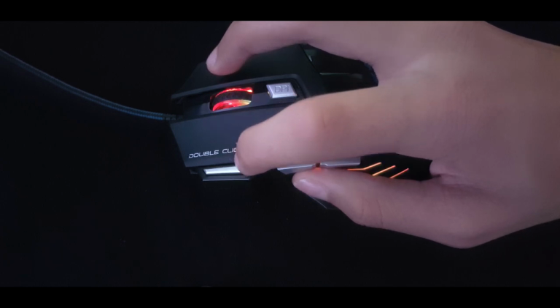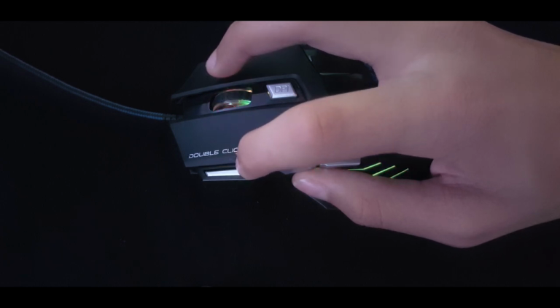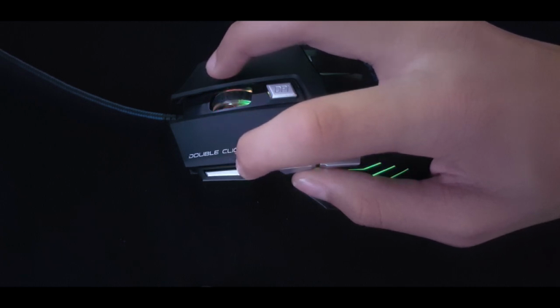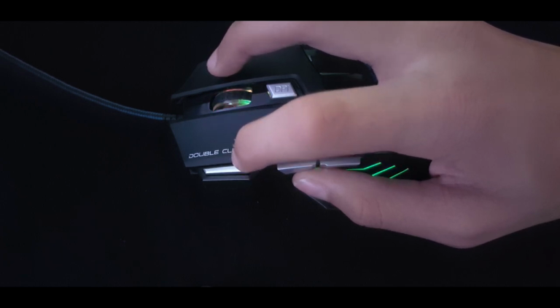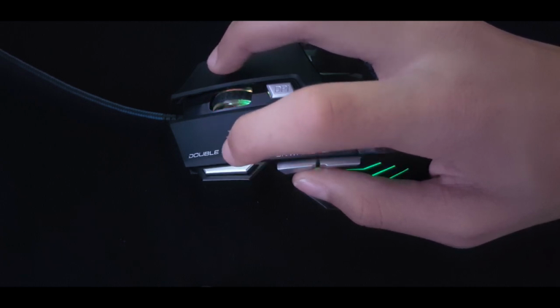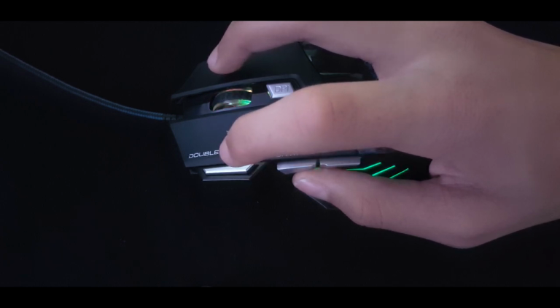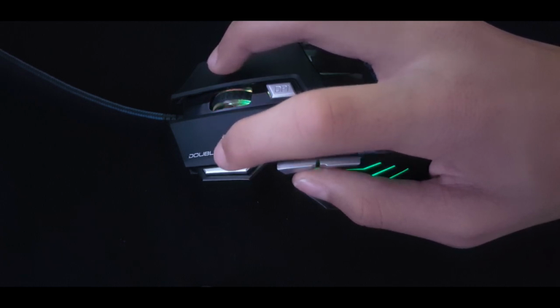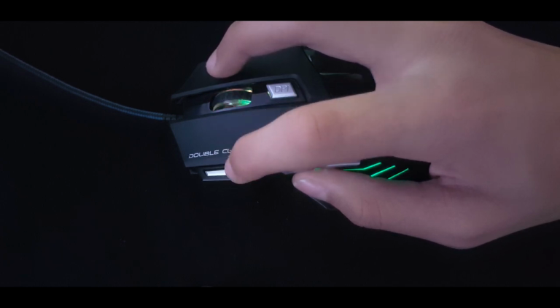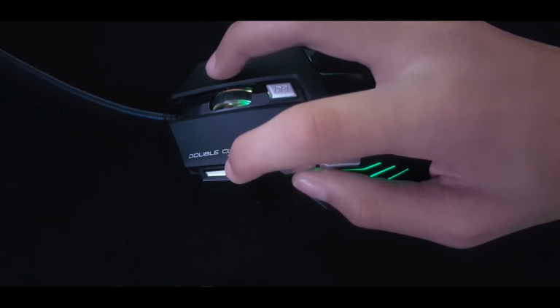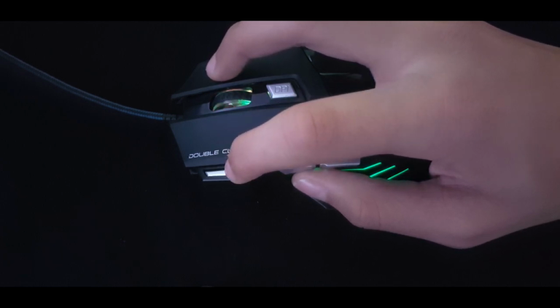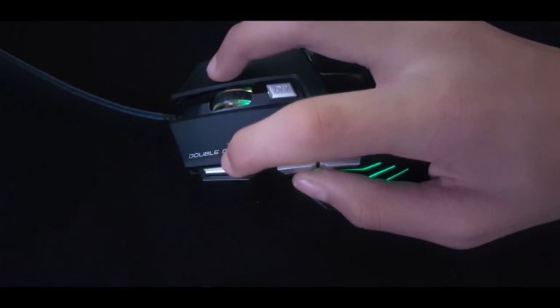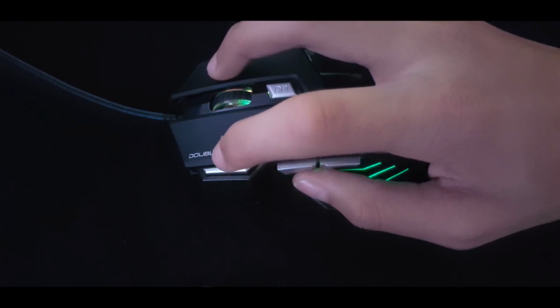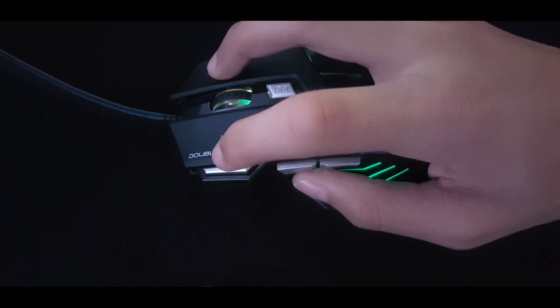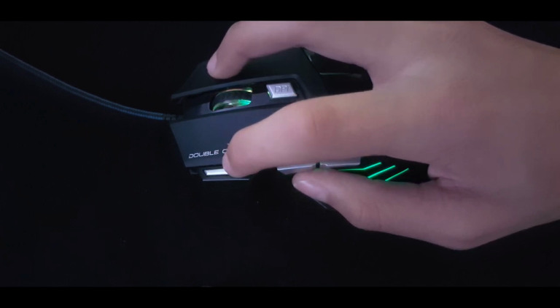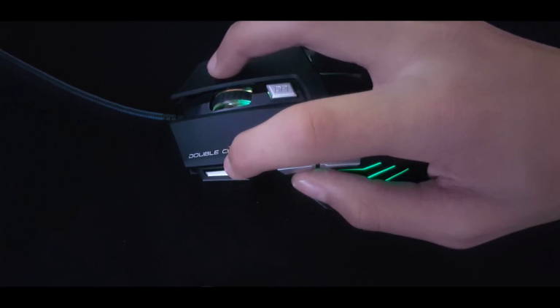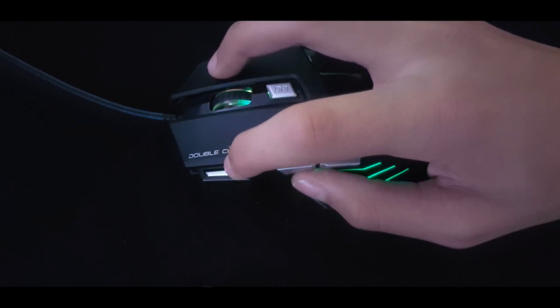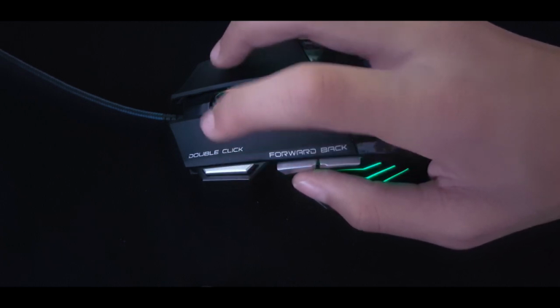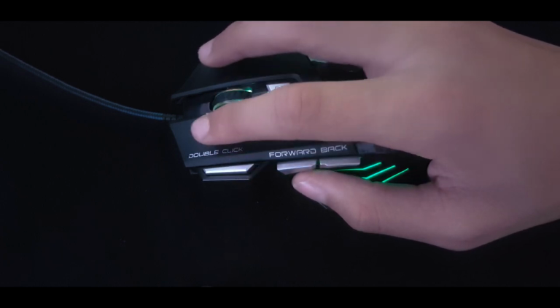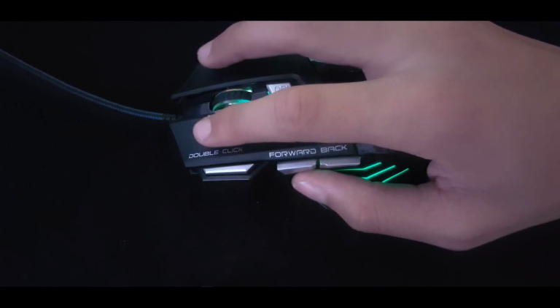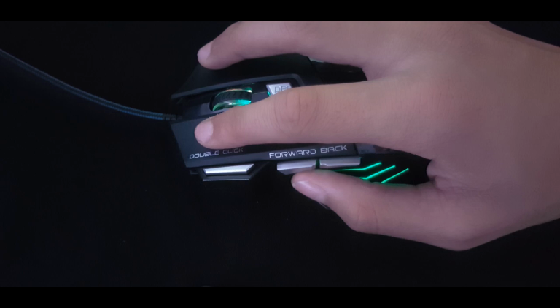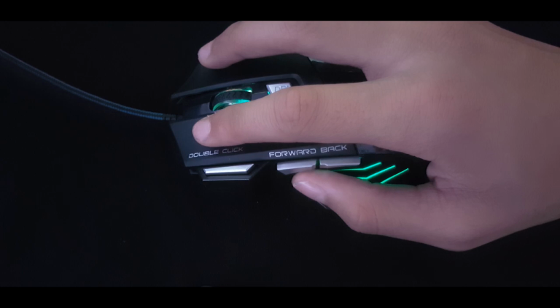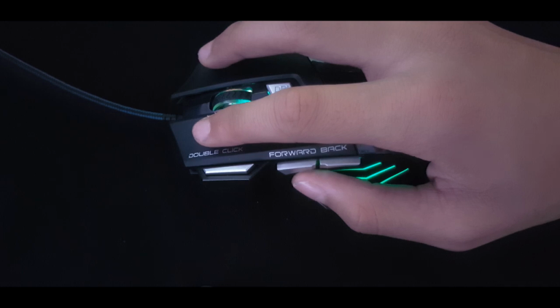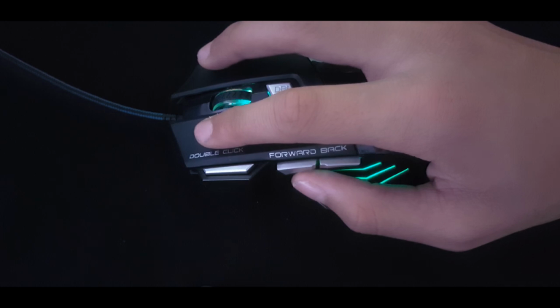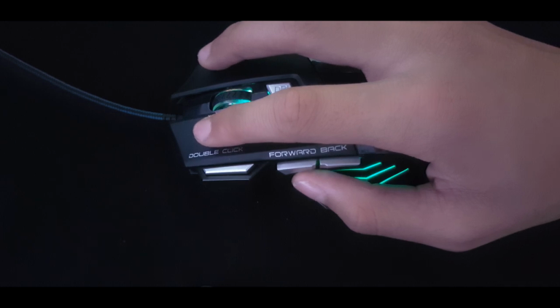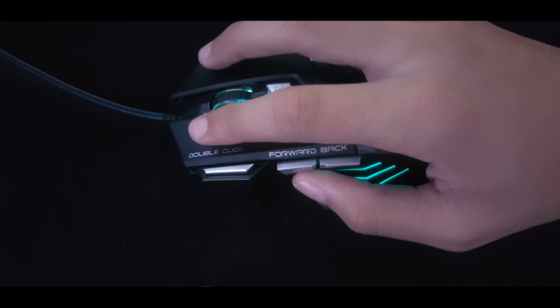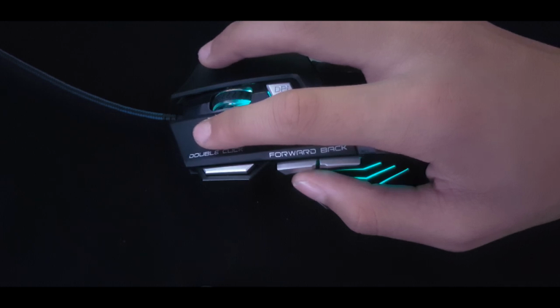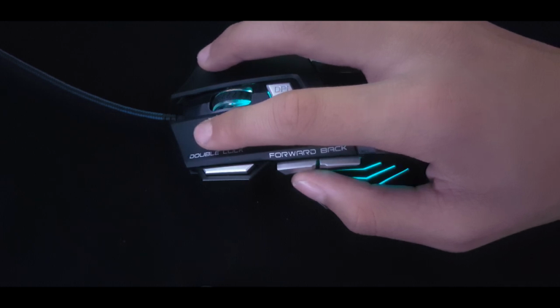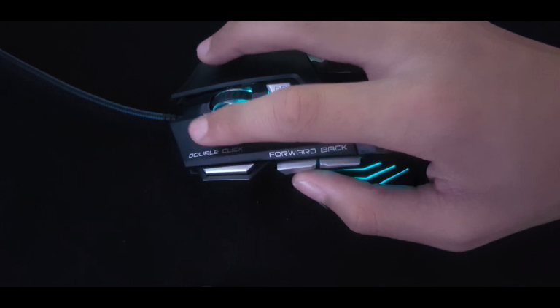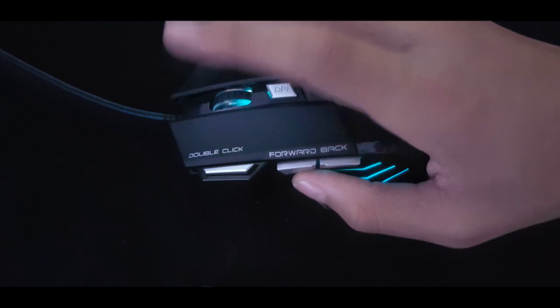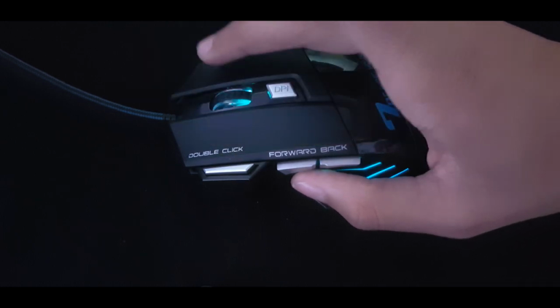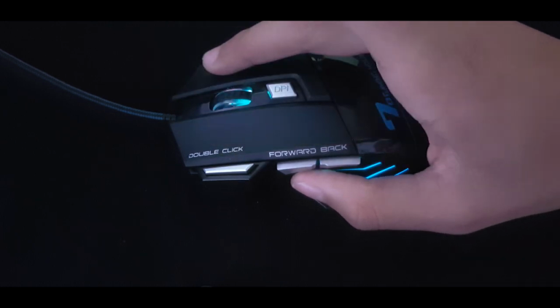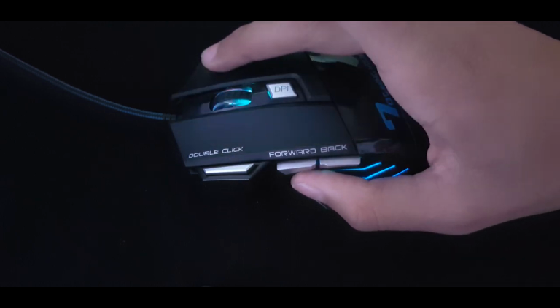I don't use the double-click button at all when playing since I'm not used to it, but I'm sure some people can benefit from it very well.